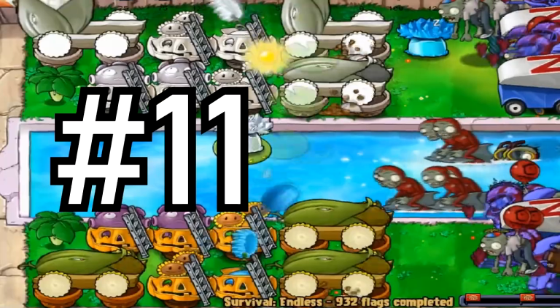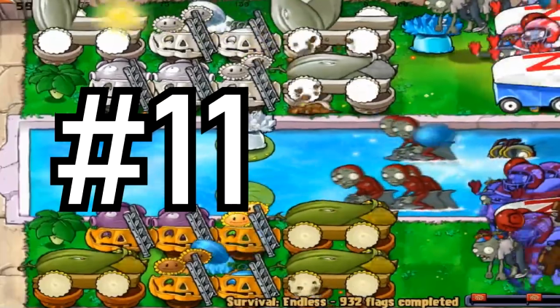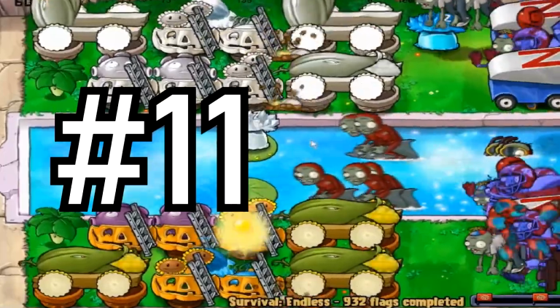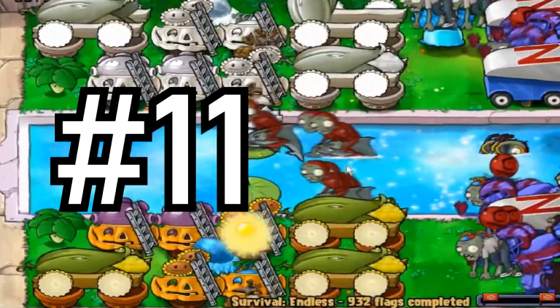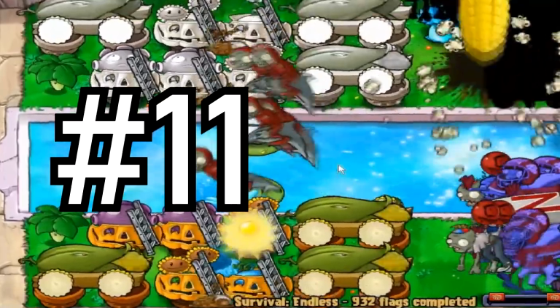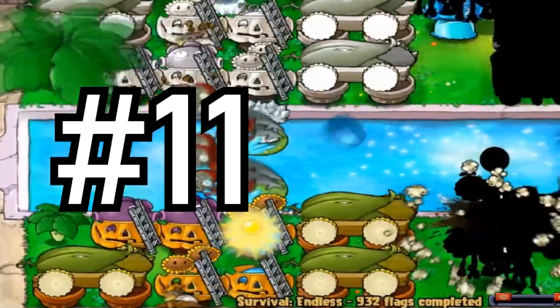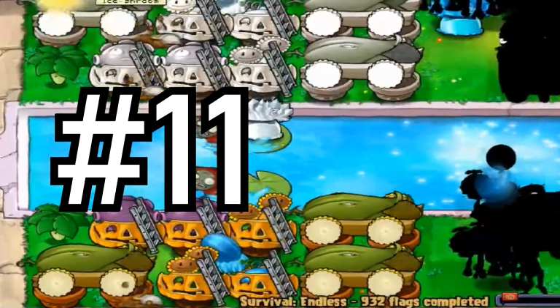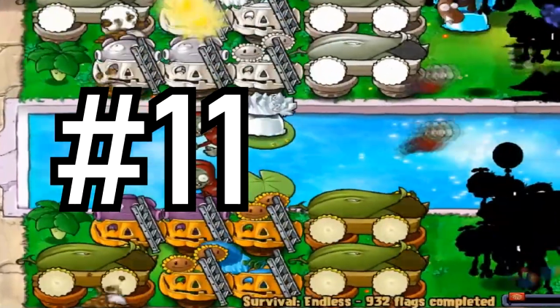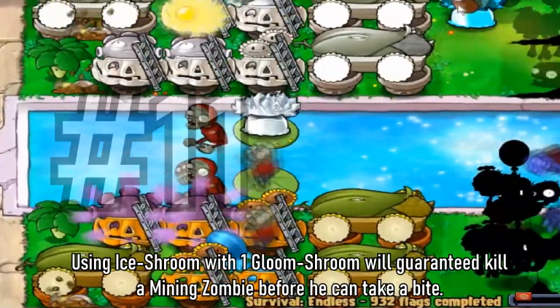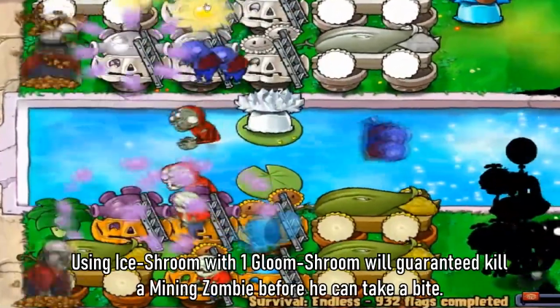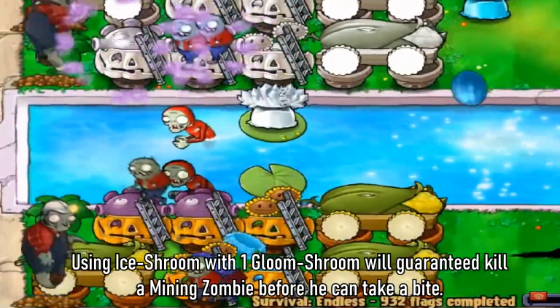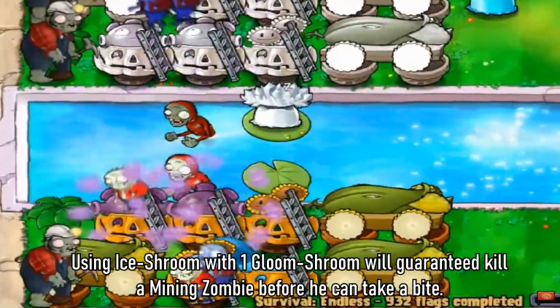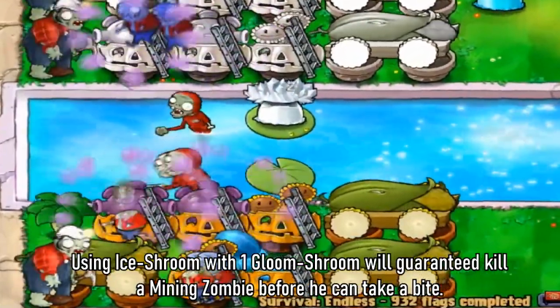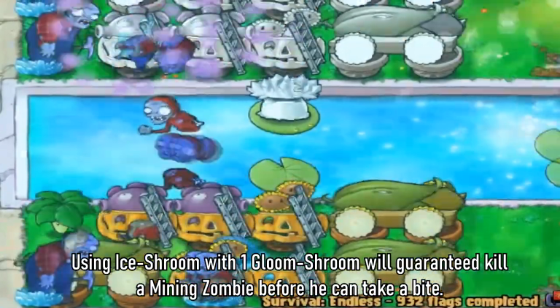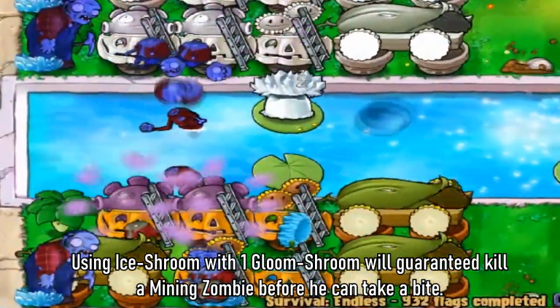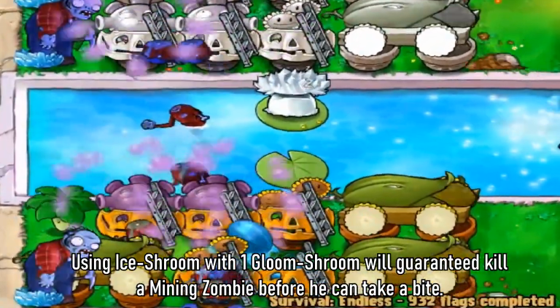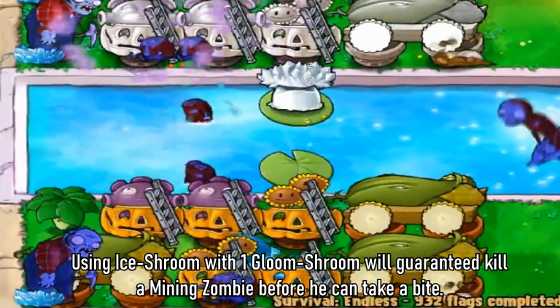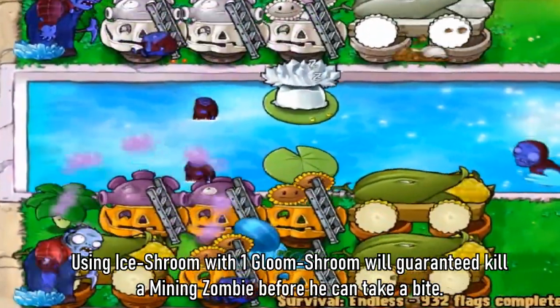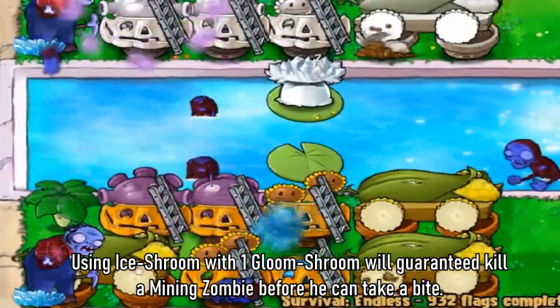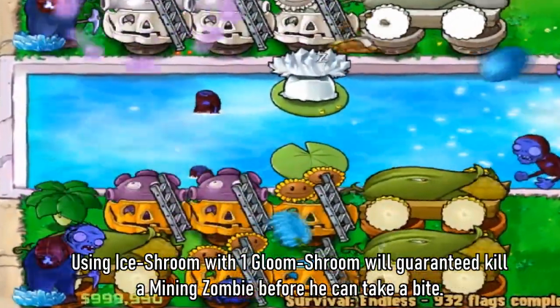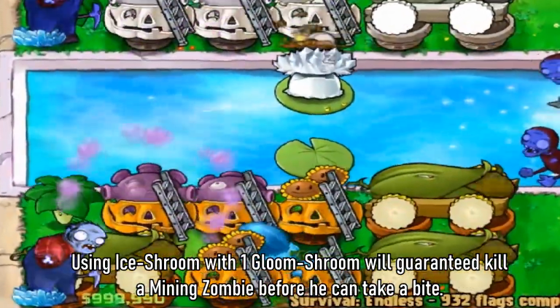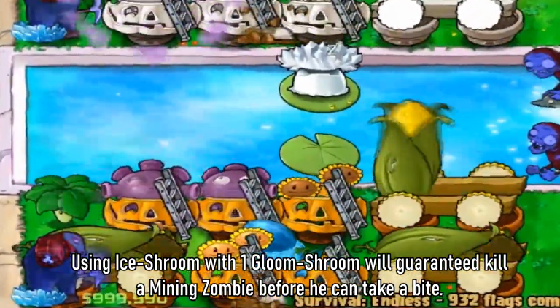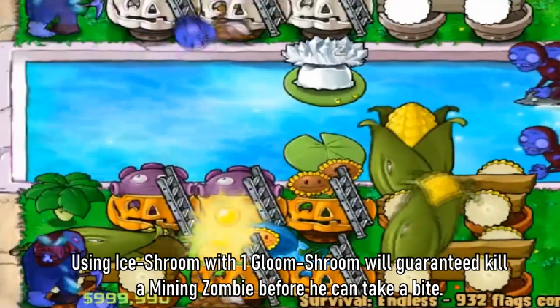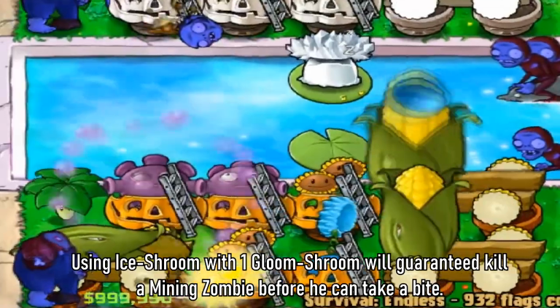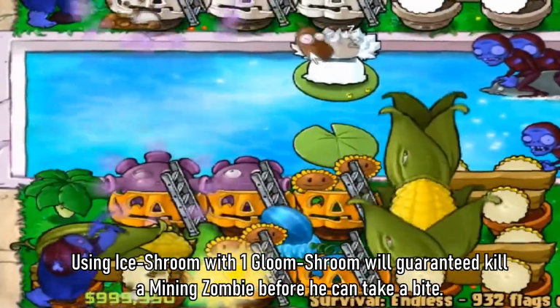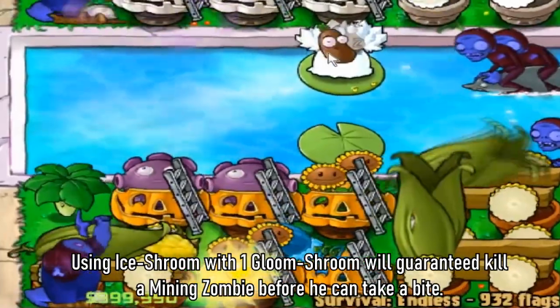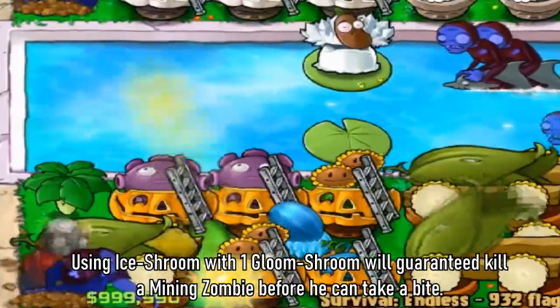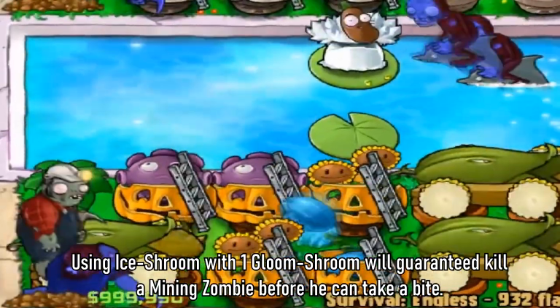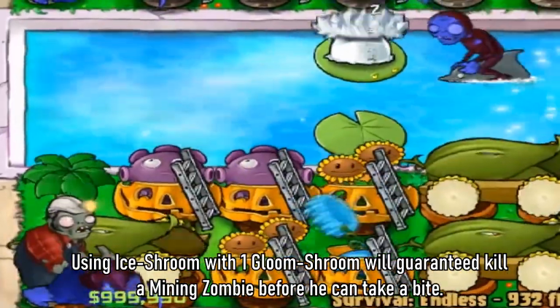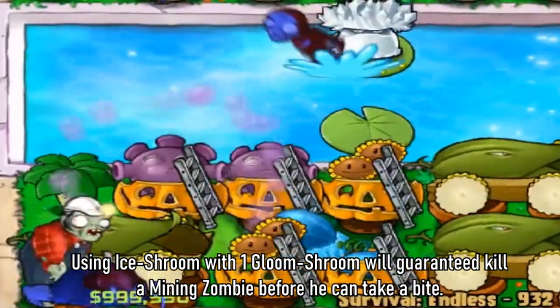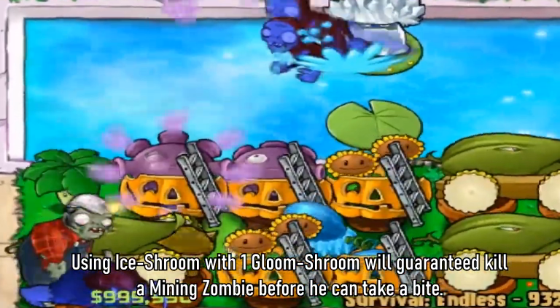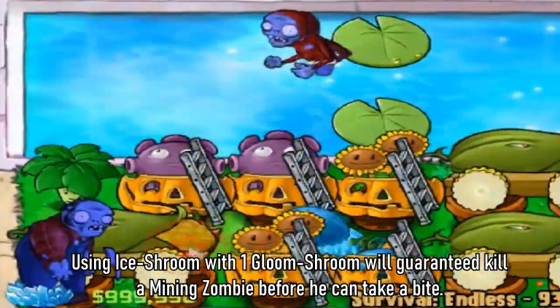Tip 11: Using ice shroom with one fume shroom will guaranteed kill a mining zombie before it can even take a bite.